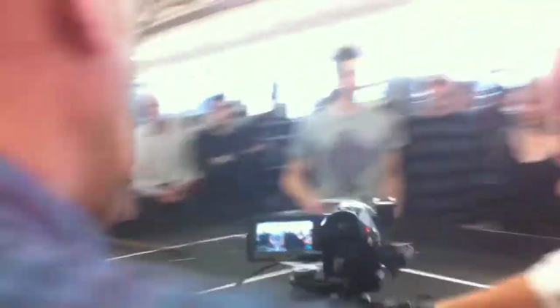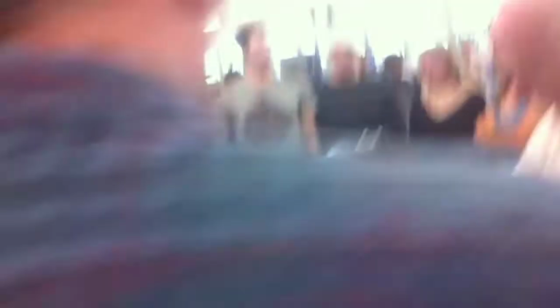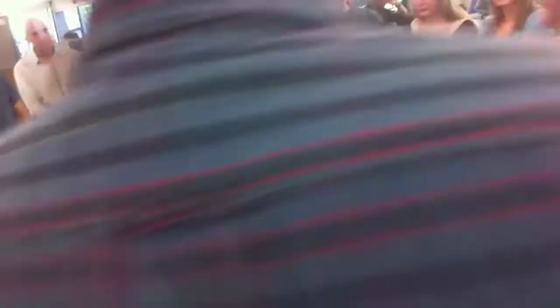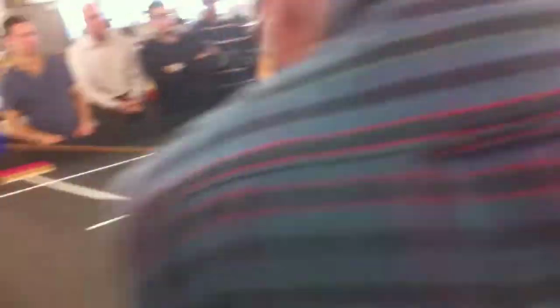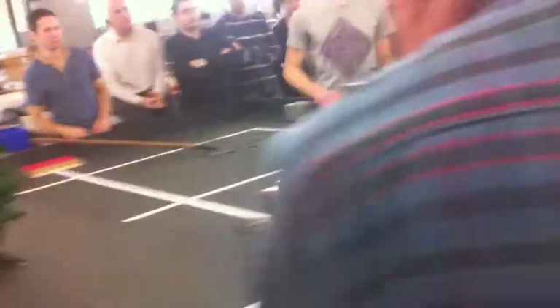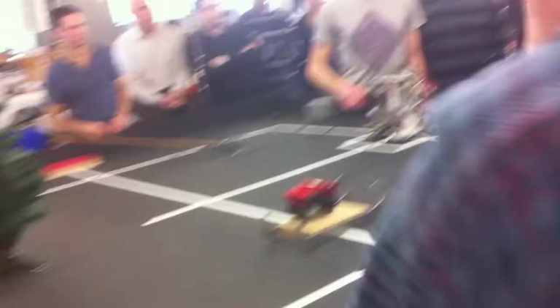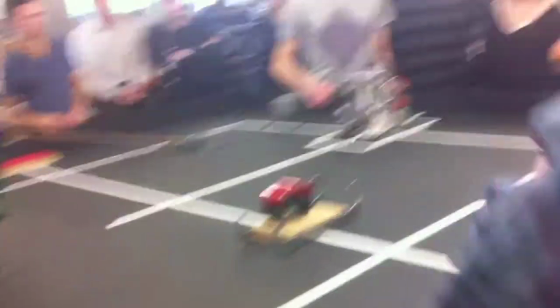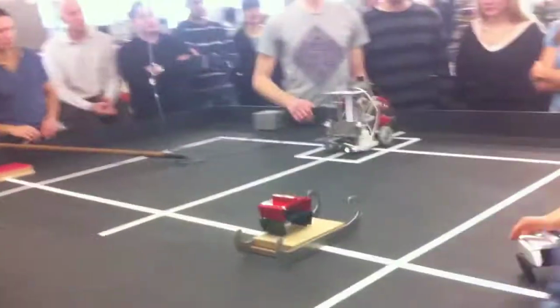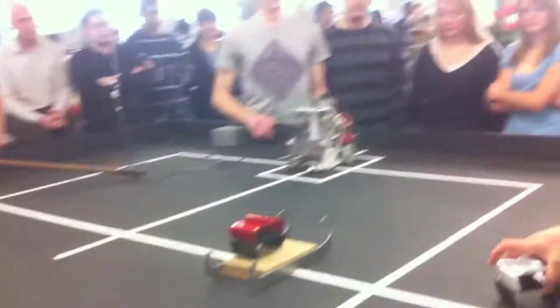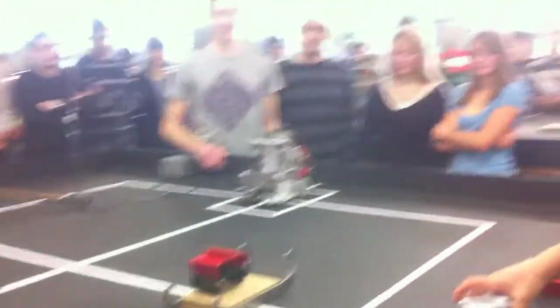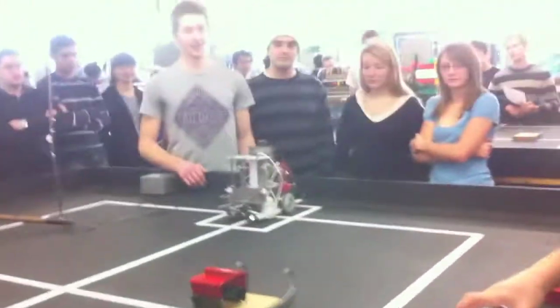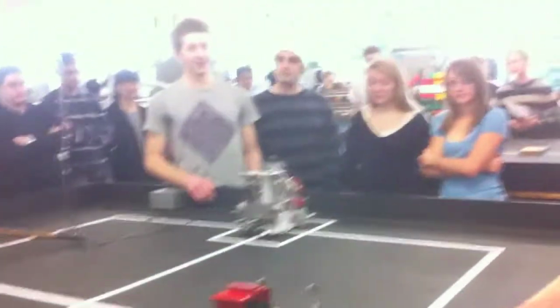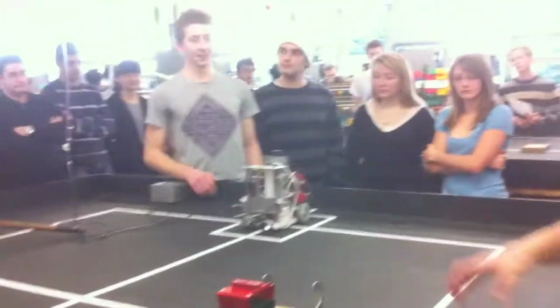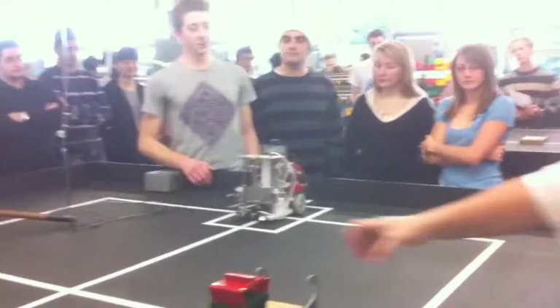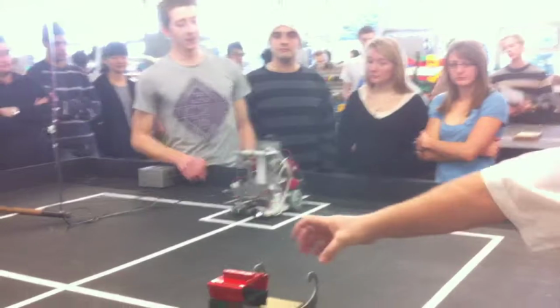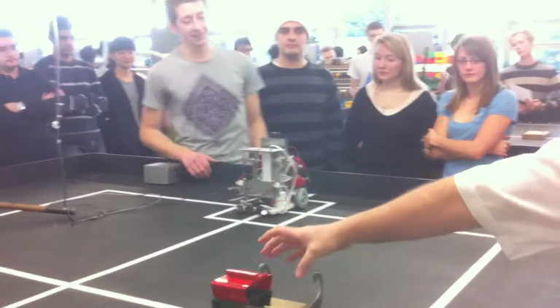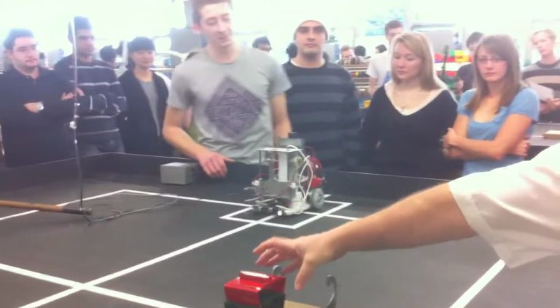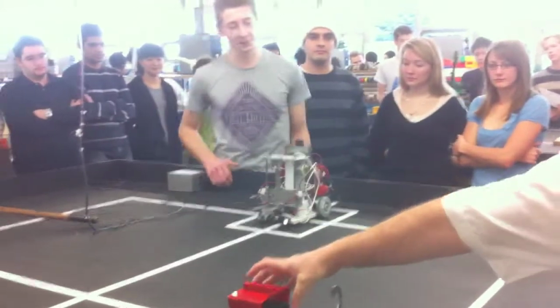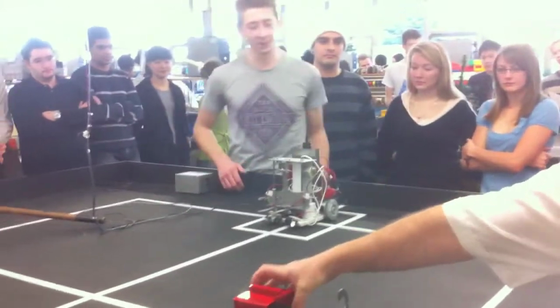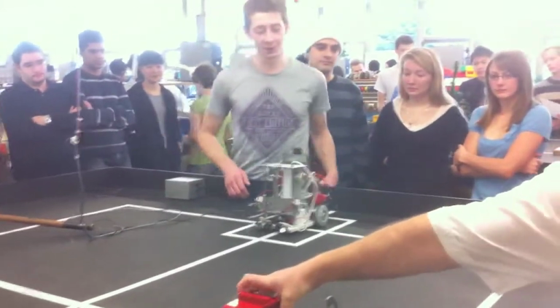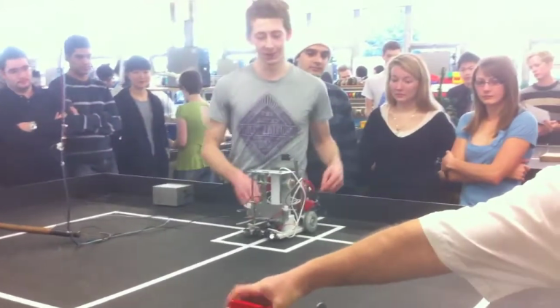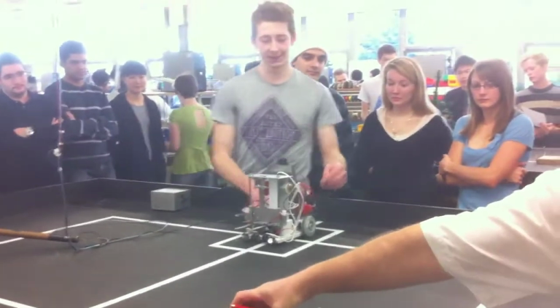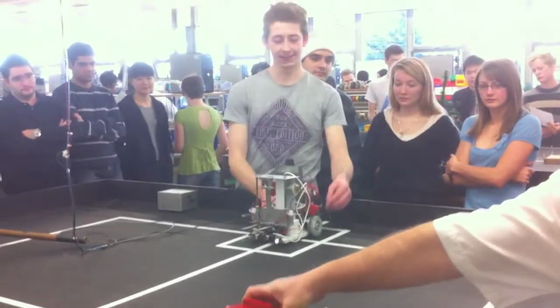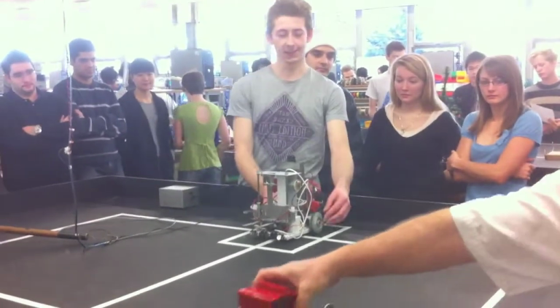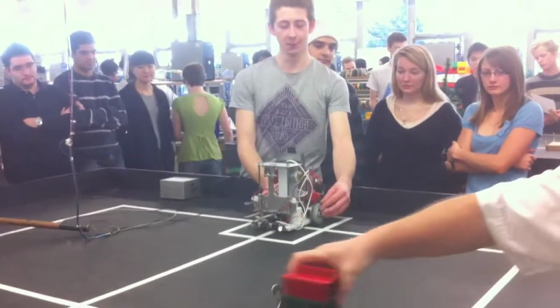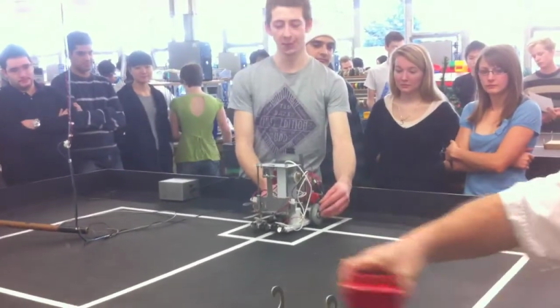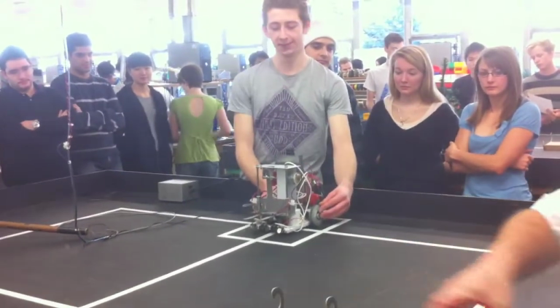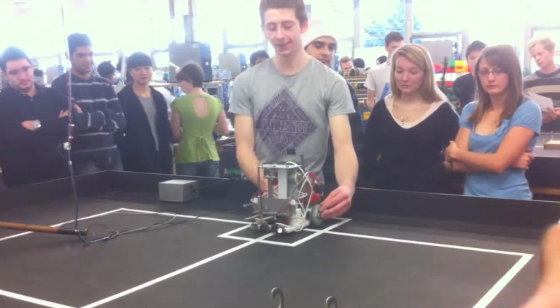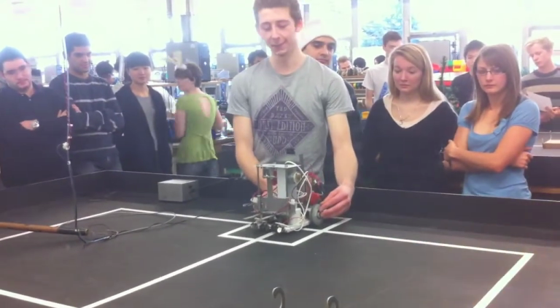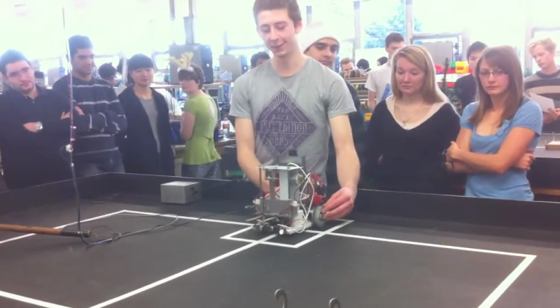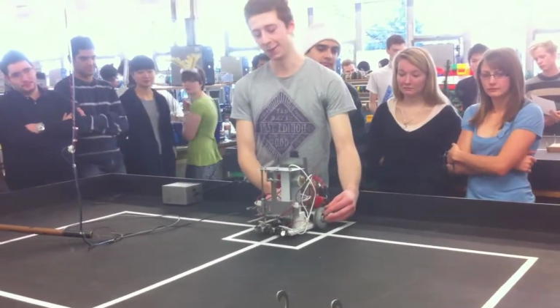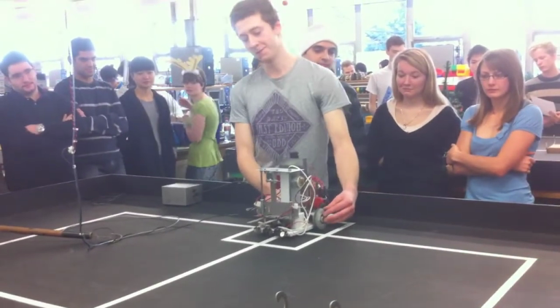M204. Hello, we are team 204, and this is our robot, Sir Lift-A-Lot.